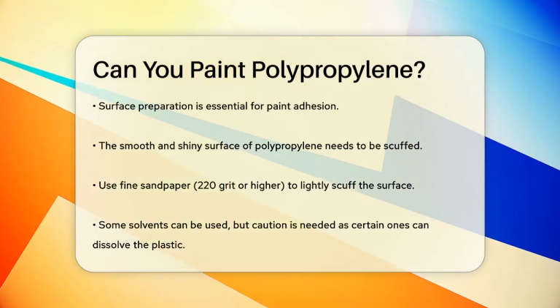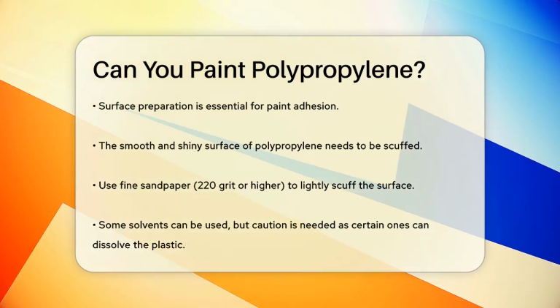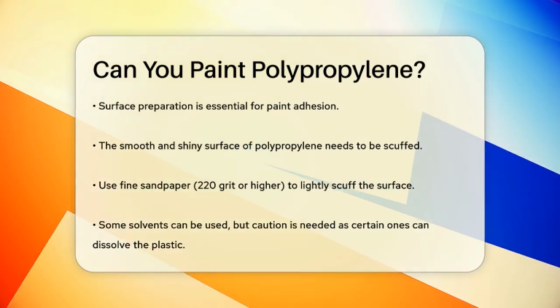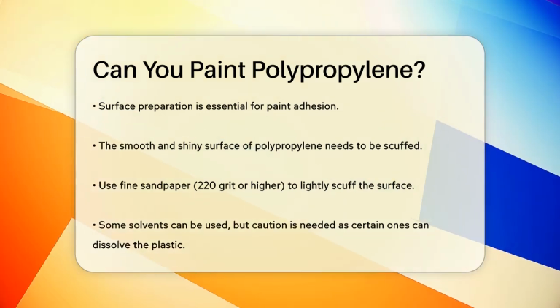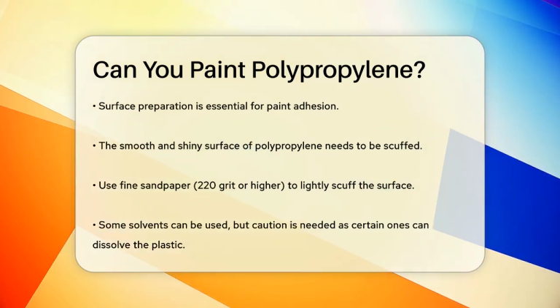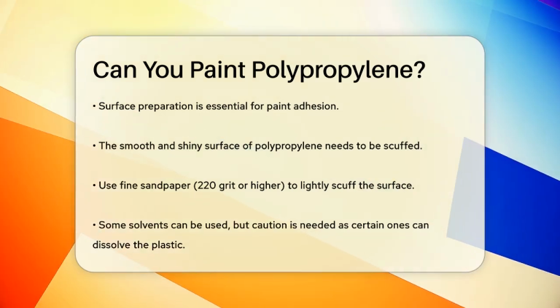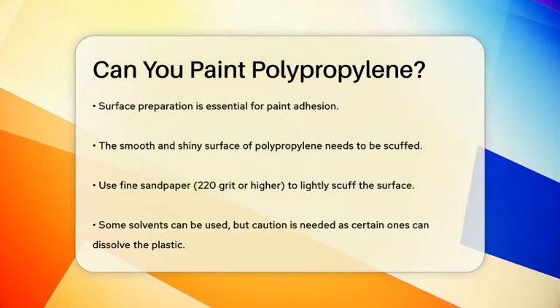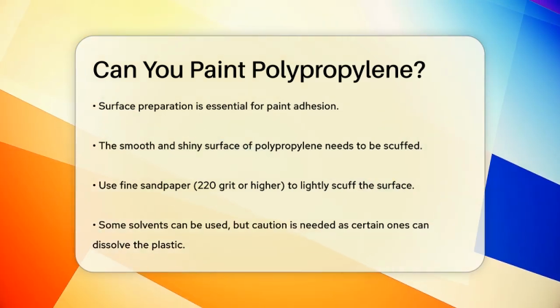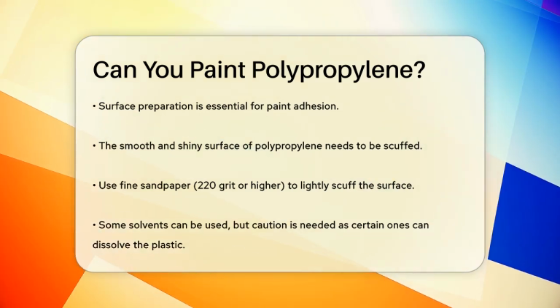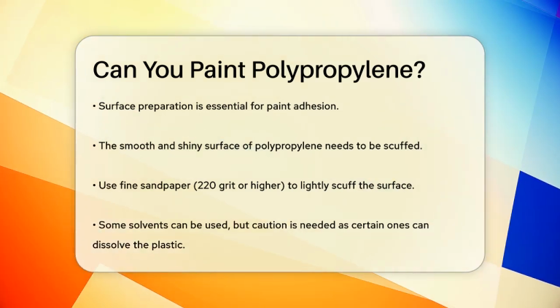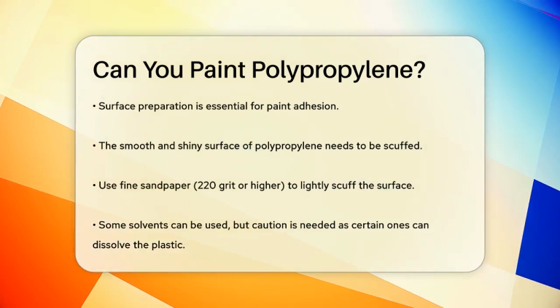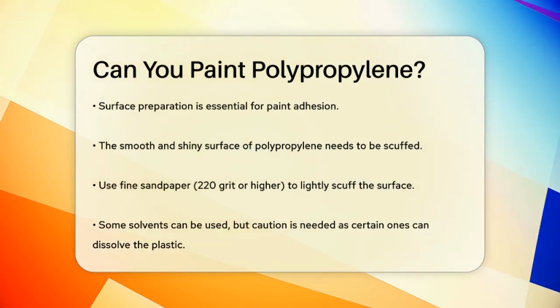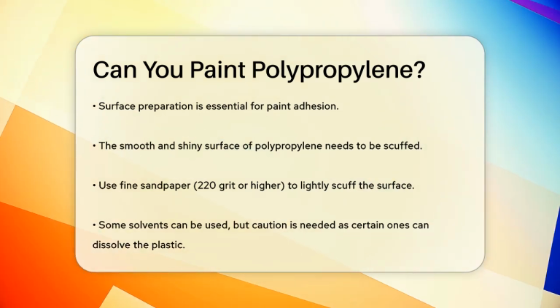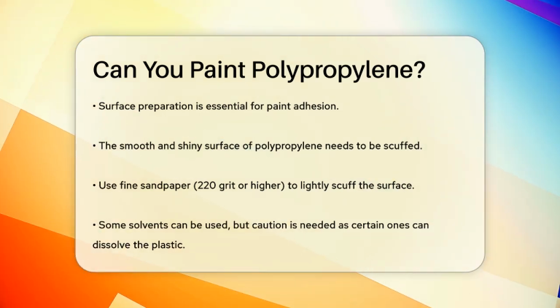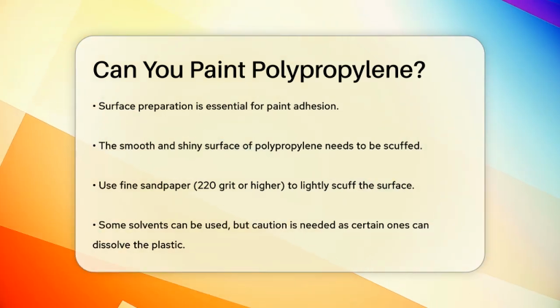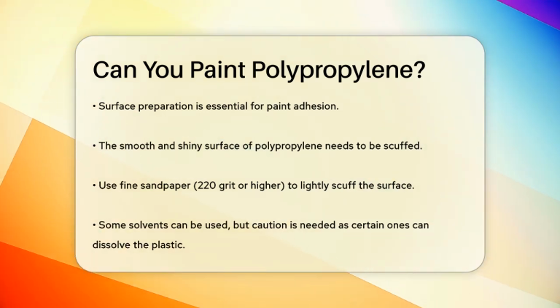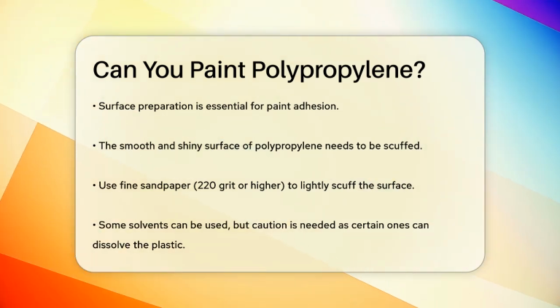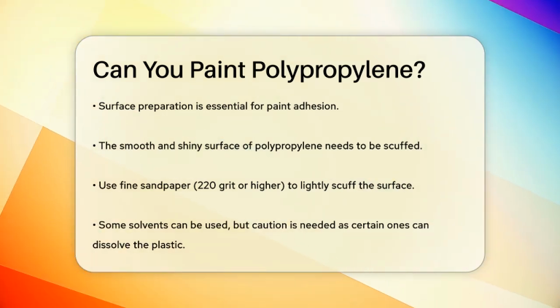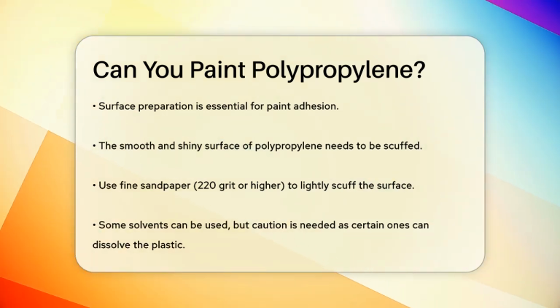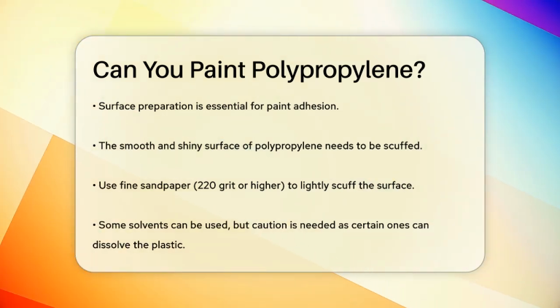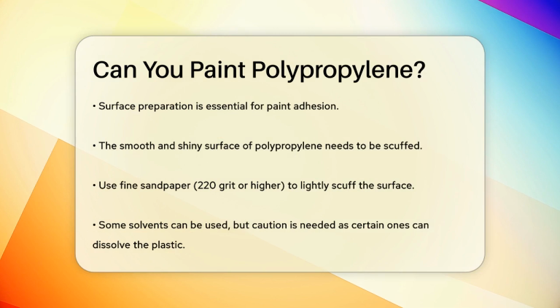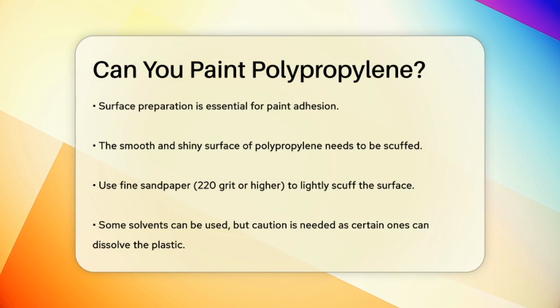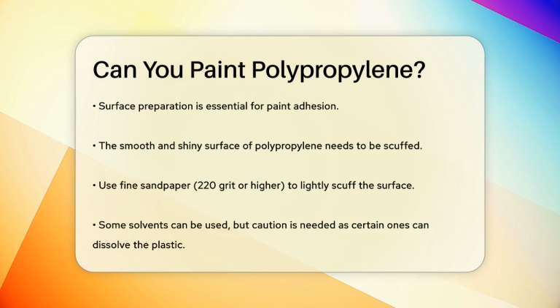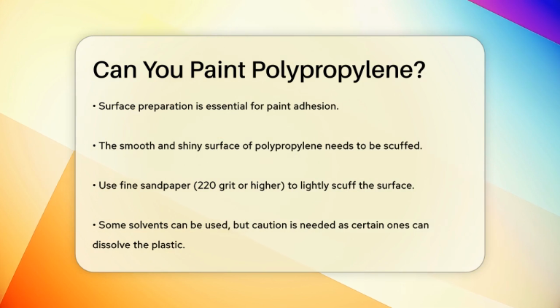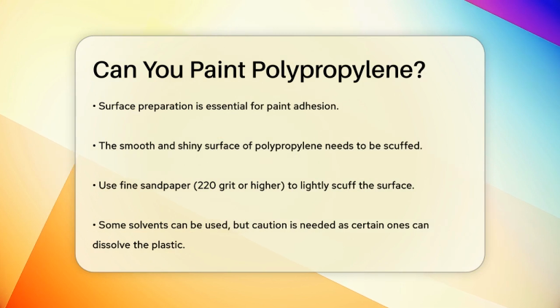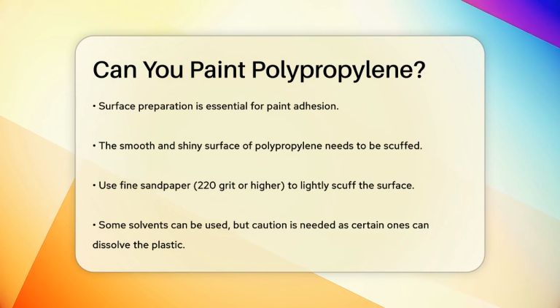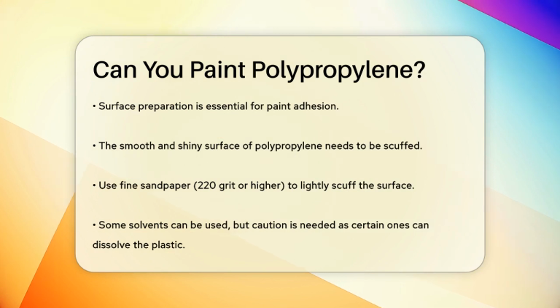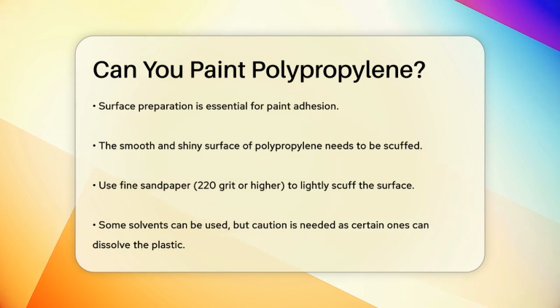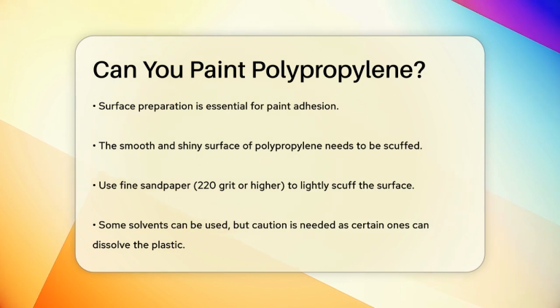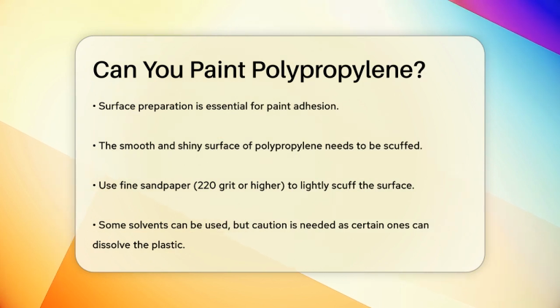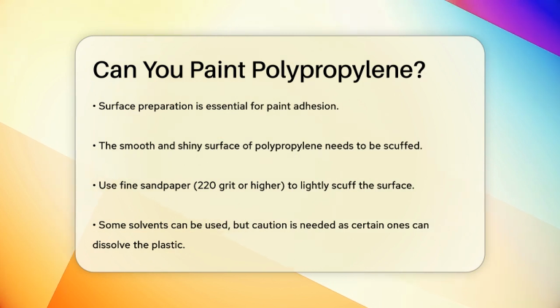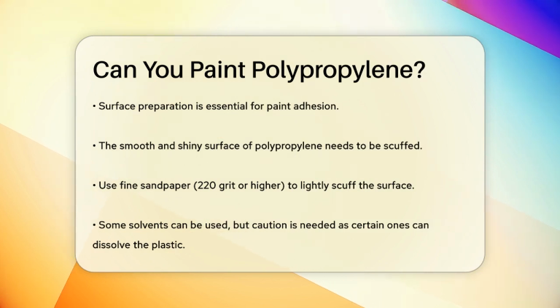Alternatively, you can use a solvent, but be careful because some solvents, like acetone, can dissolve the plastic.